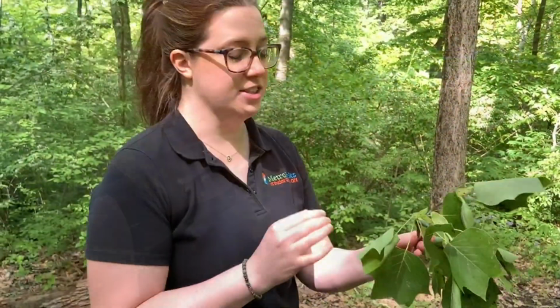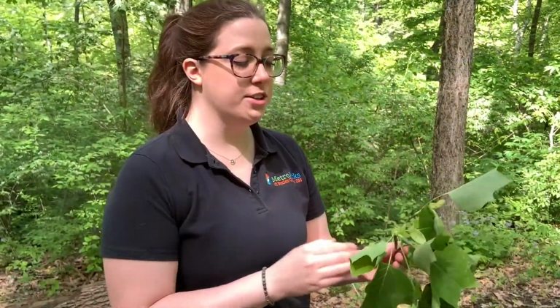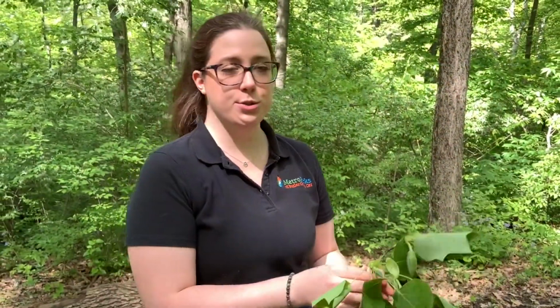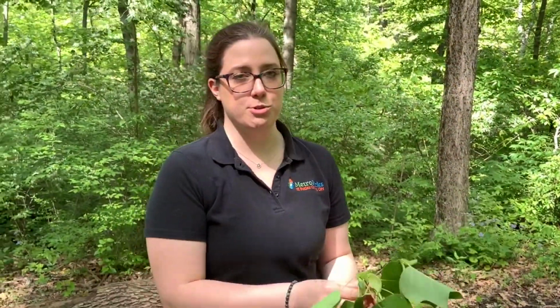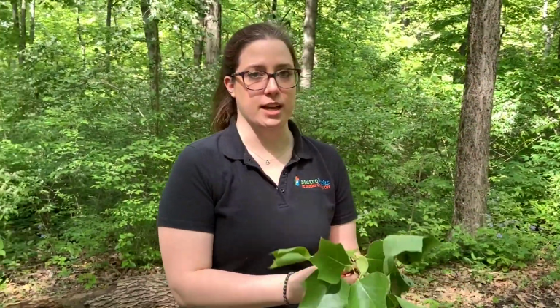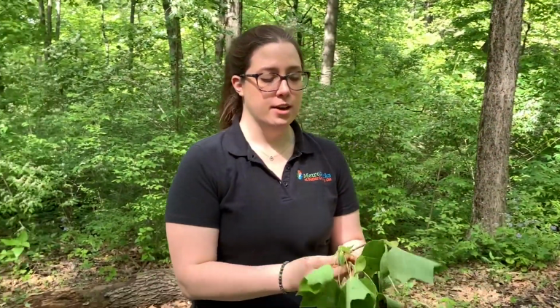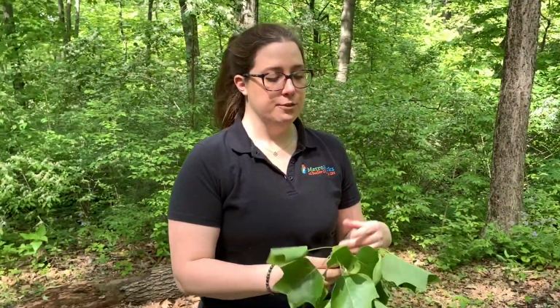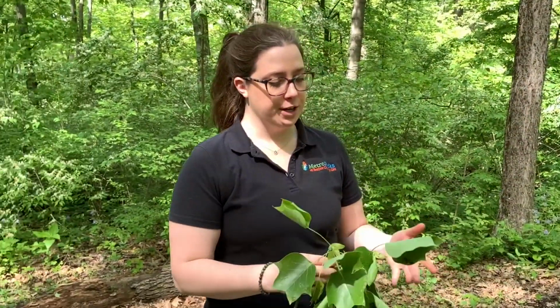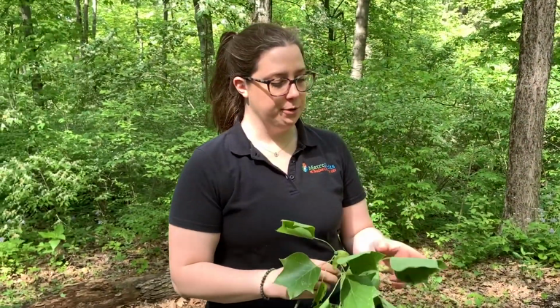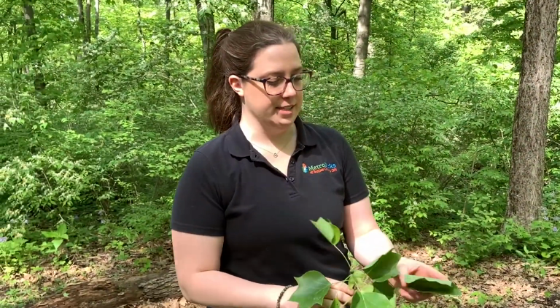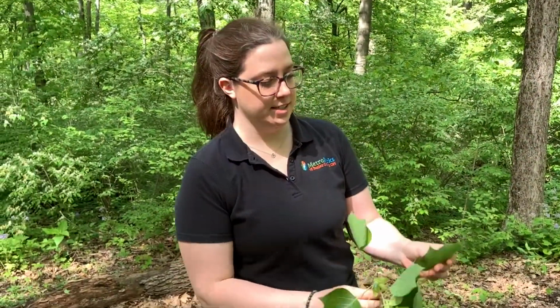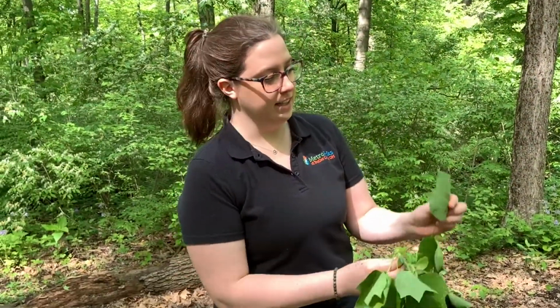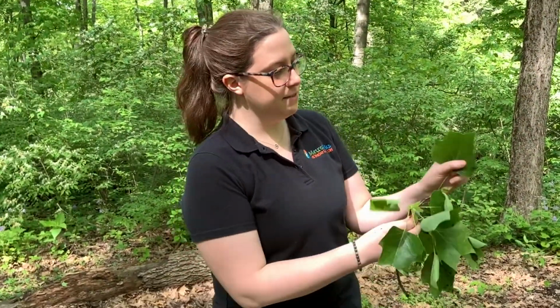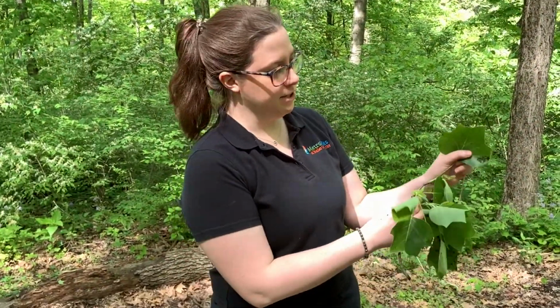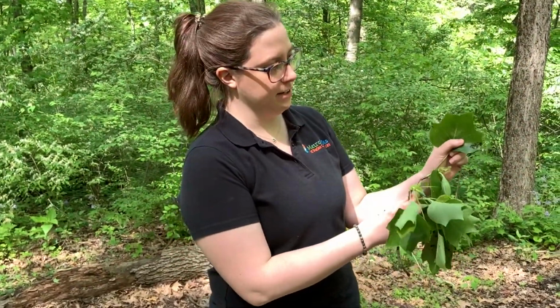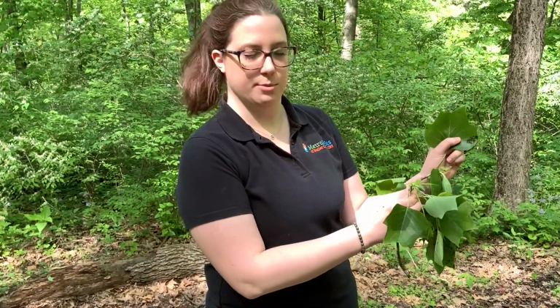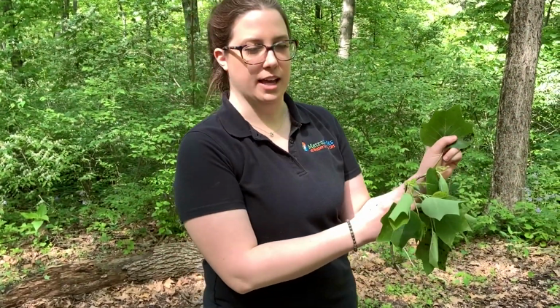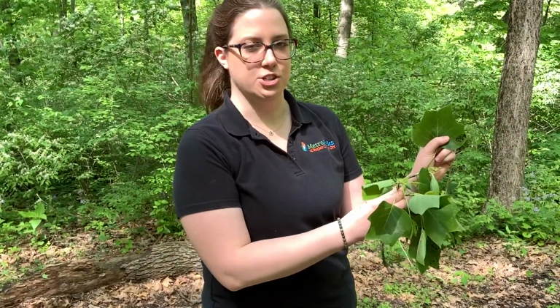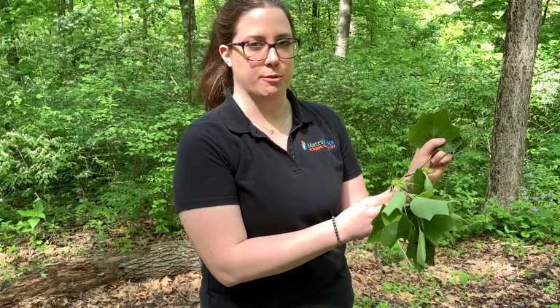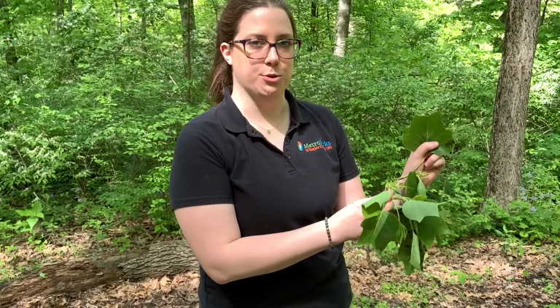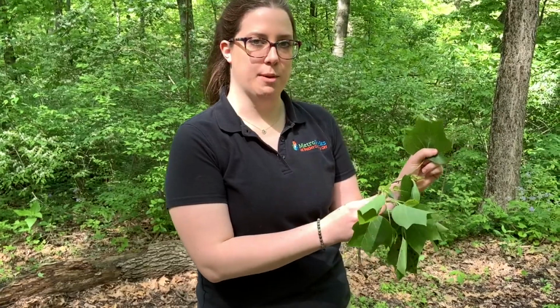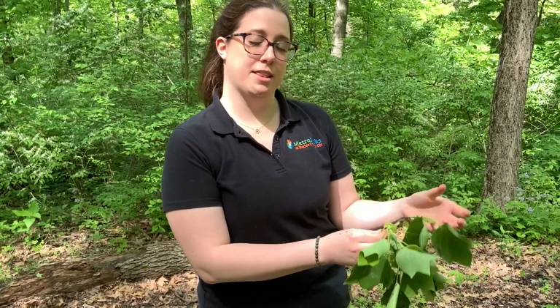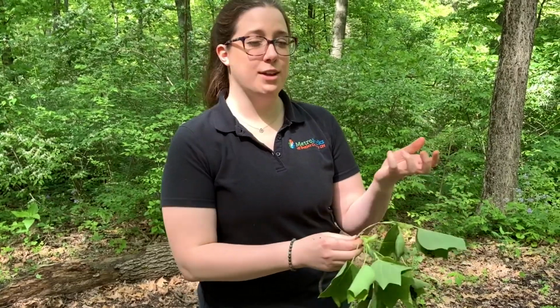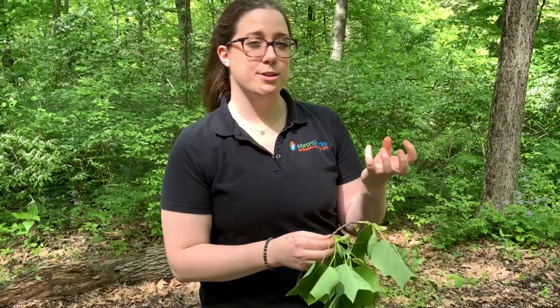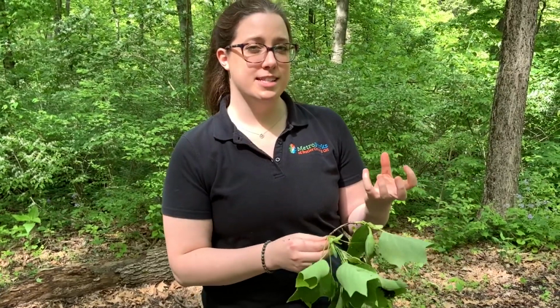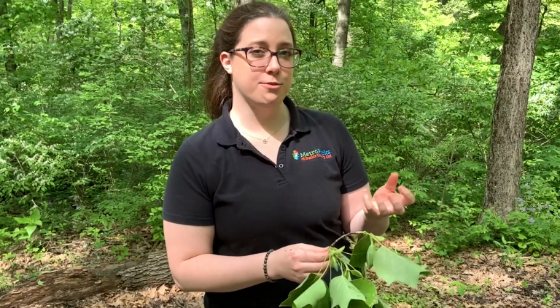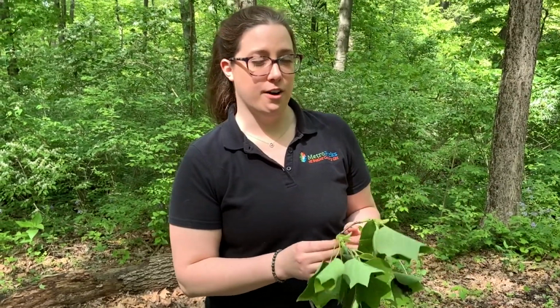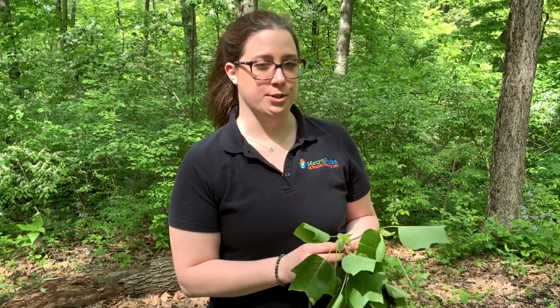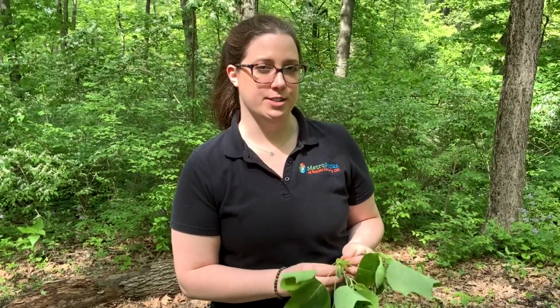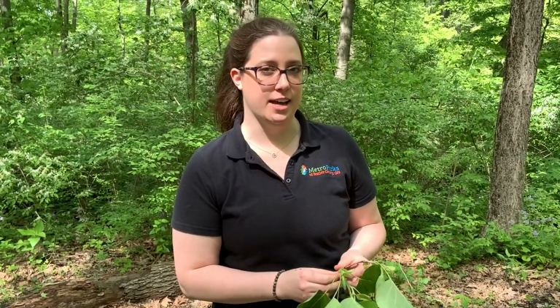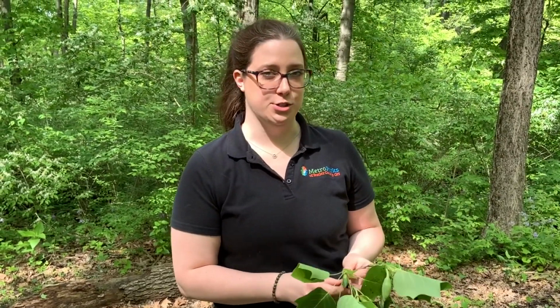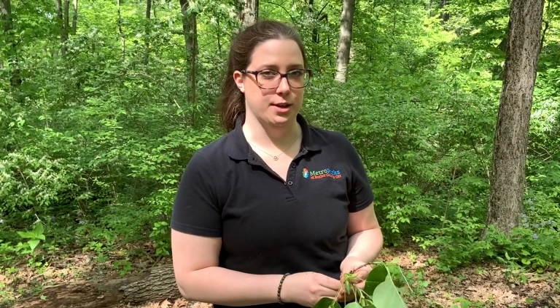It's called the tulip tree for a couple of reasons. The leaves look a little bit like the shape of a tulip and the flower itself also looks like a tulip.